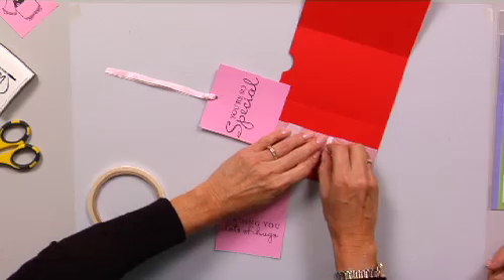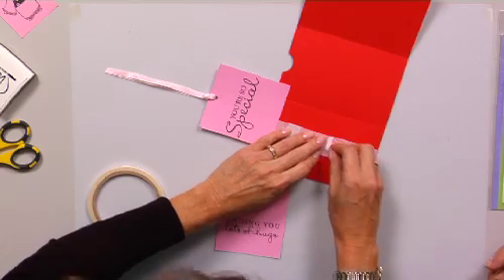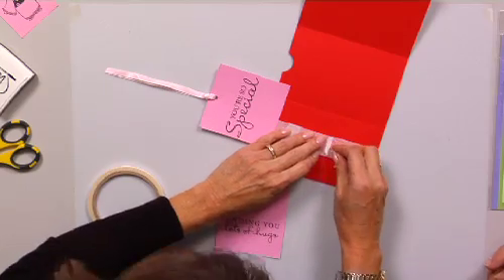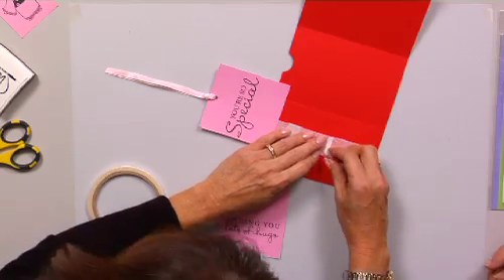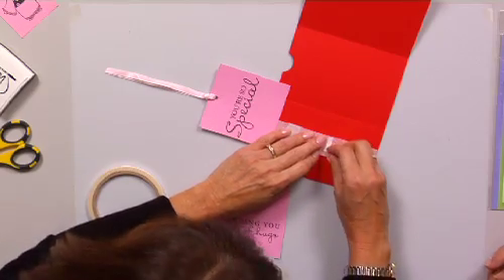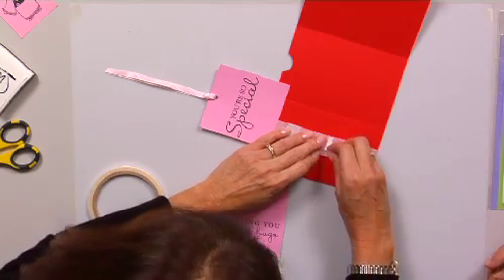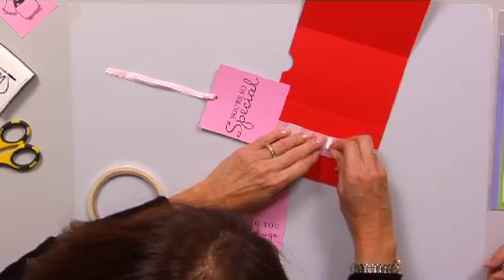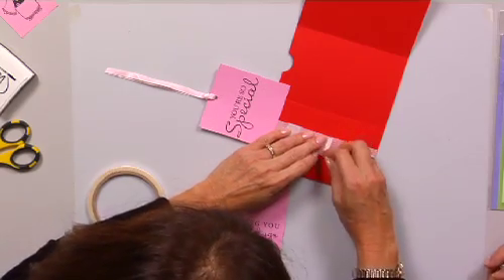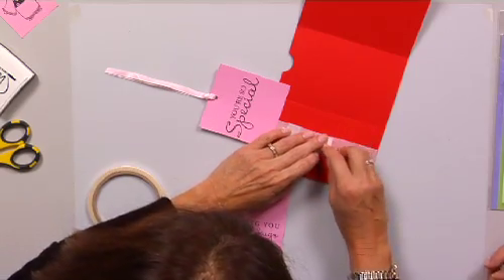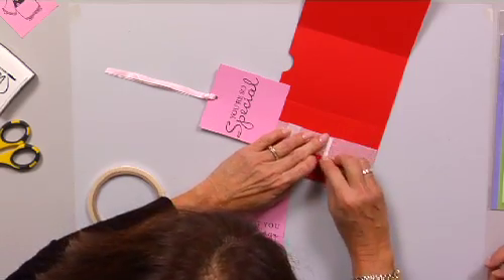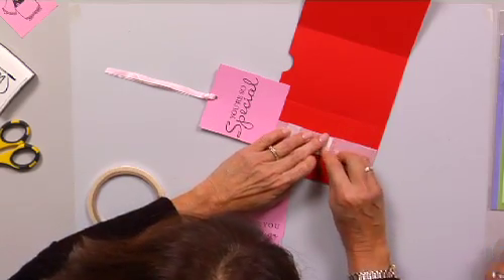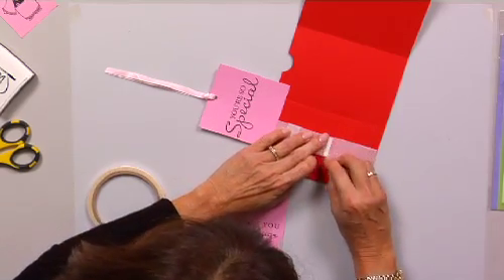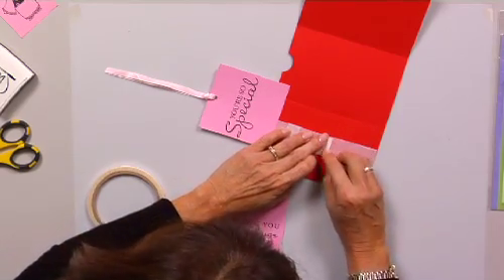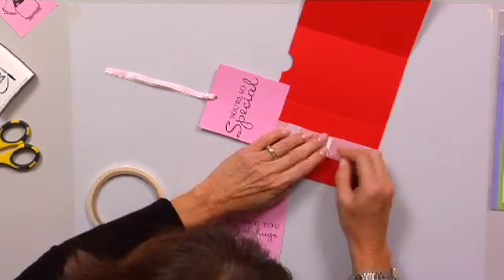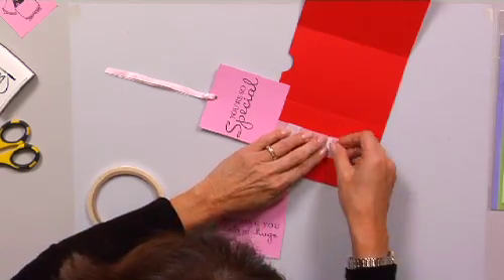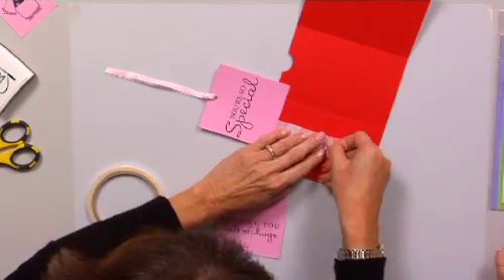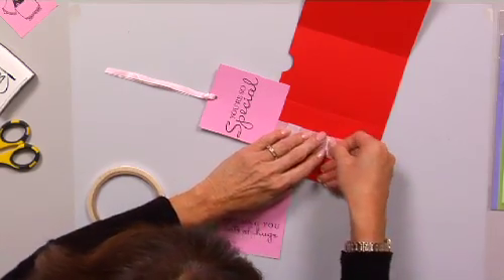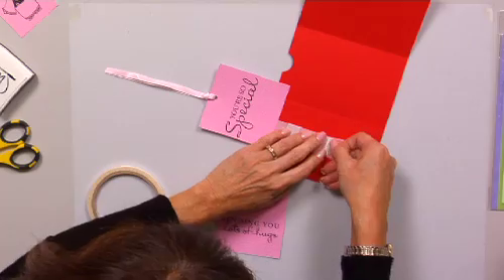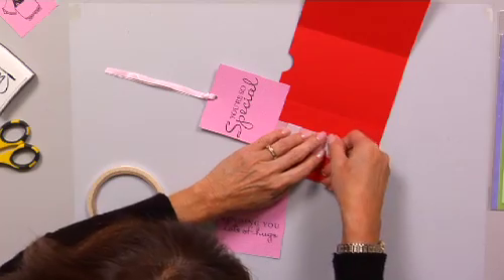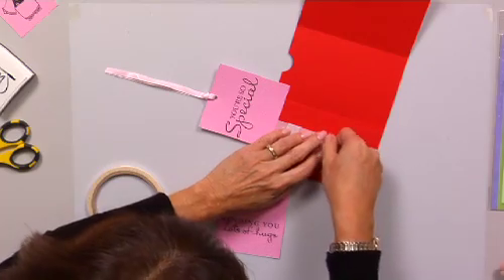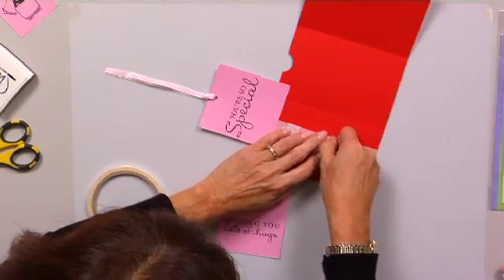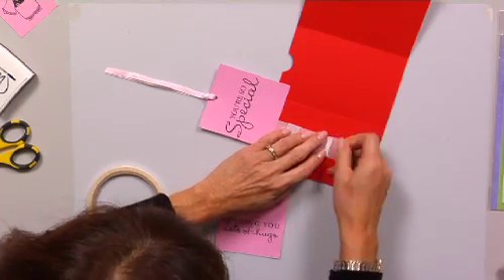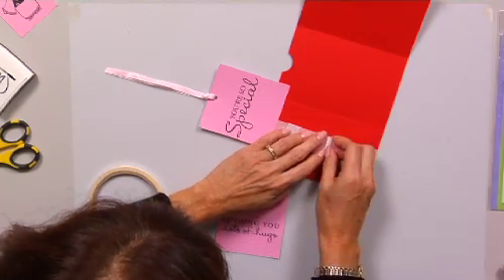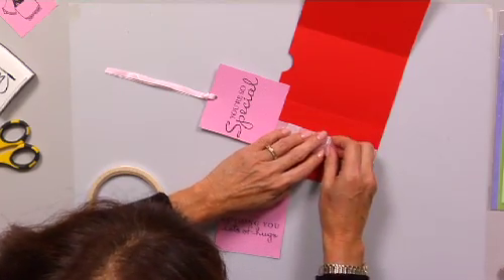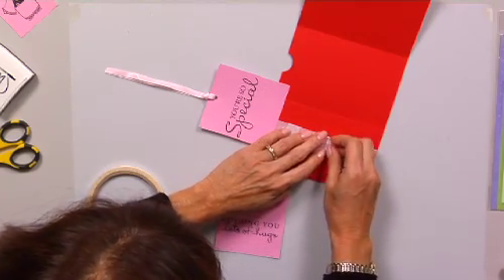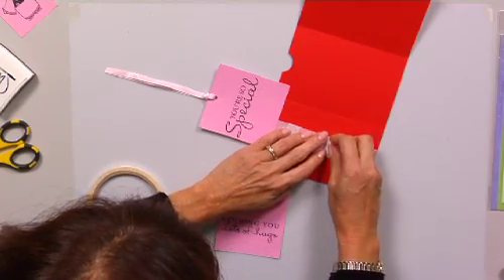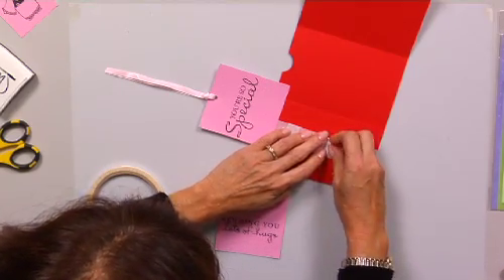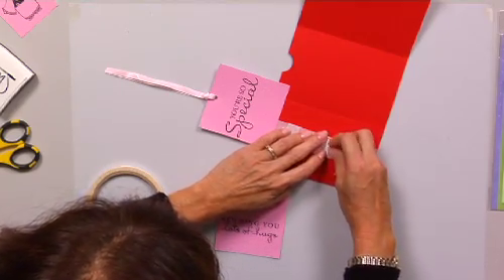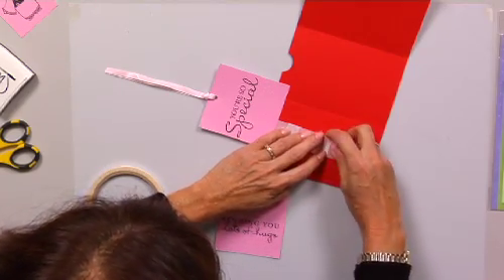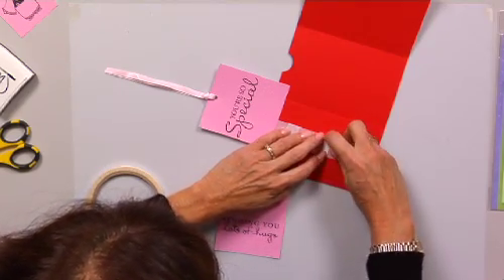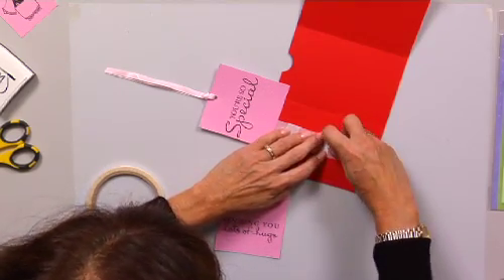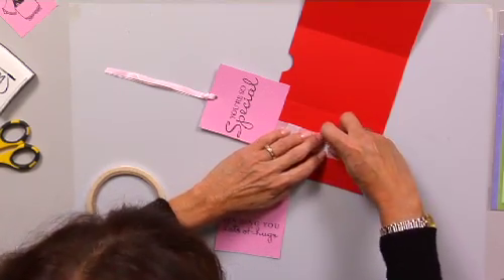You get it. Because I was thinking you have to tape the whole thing down, but you can't — because then it won't pop up. Right.